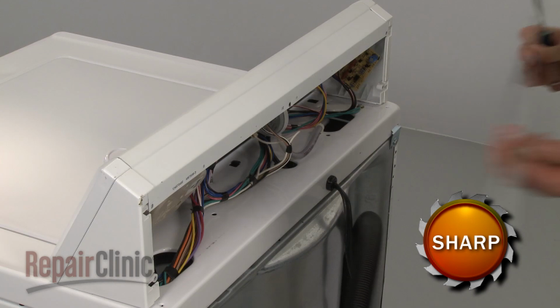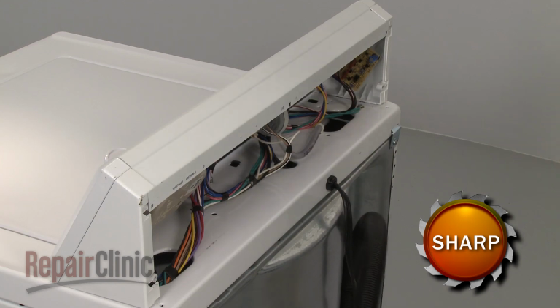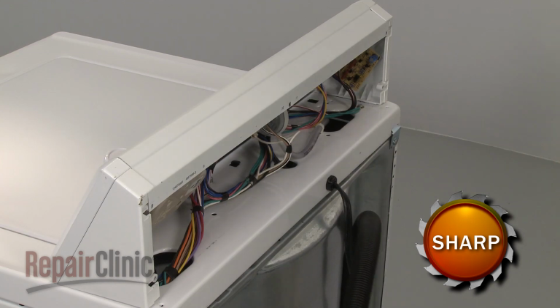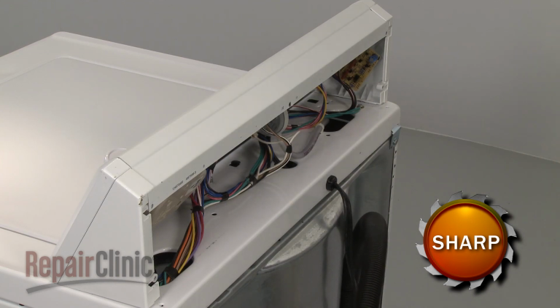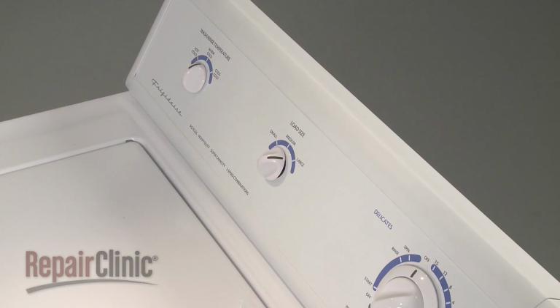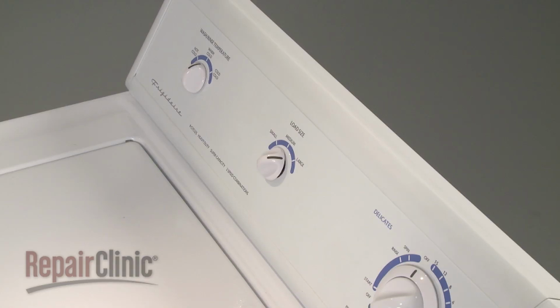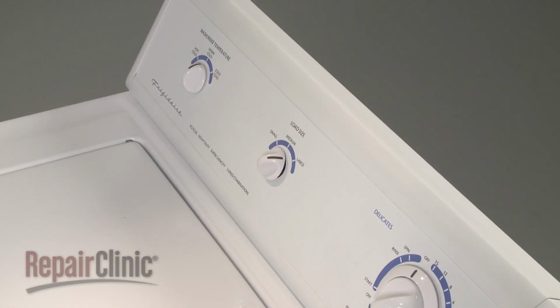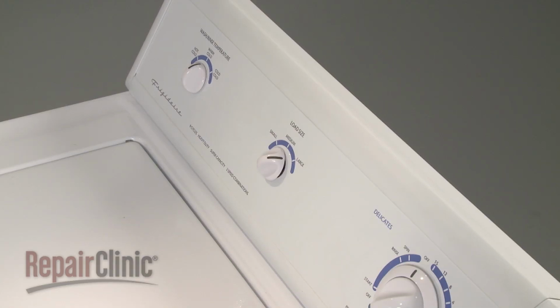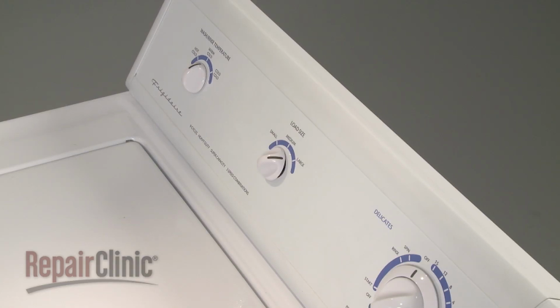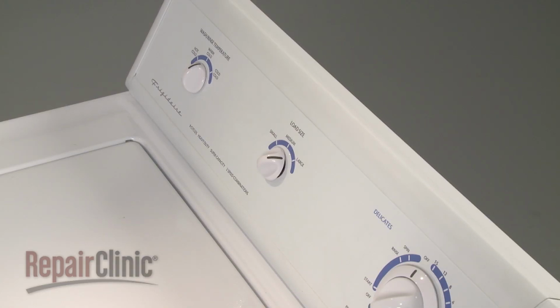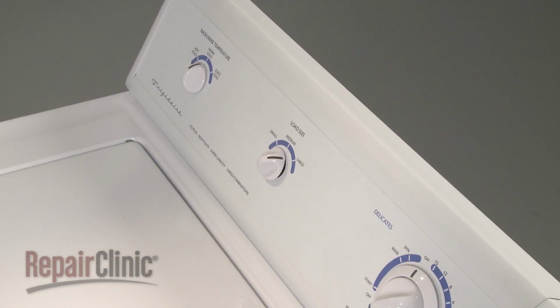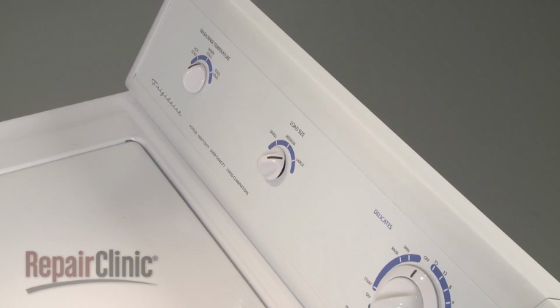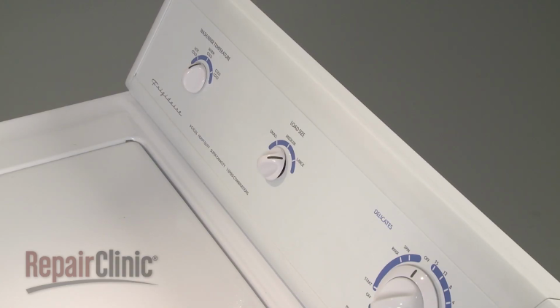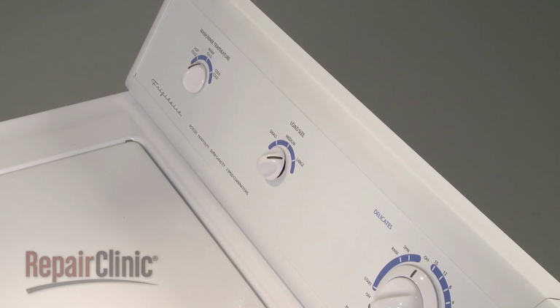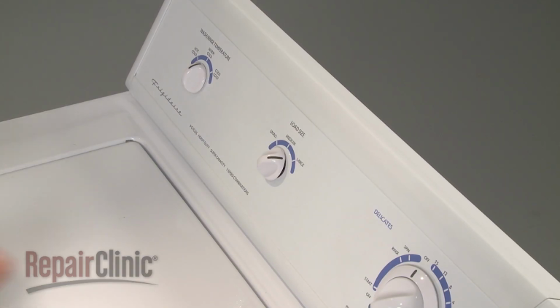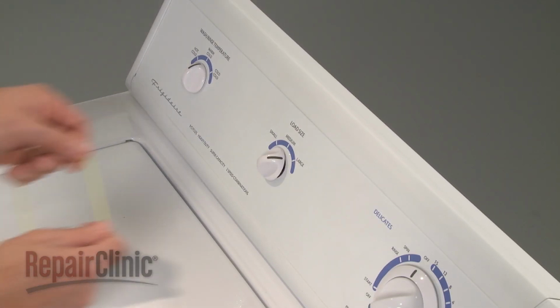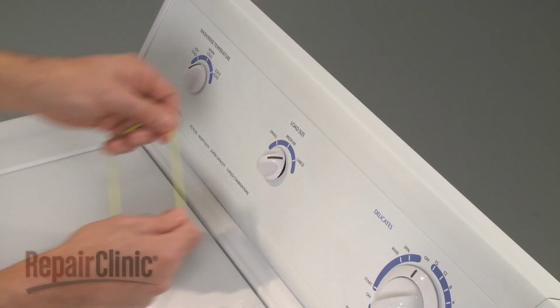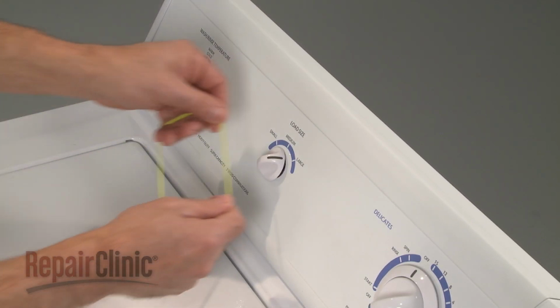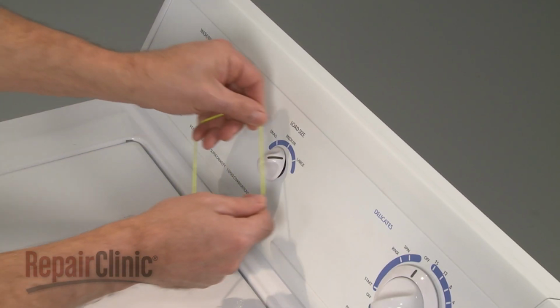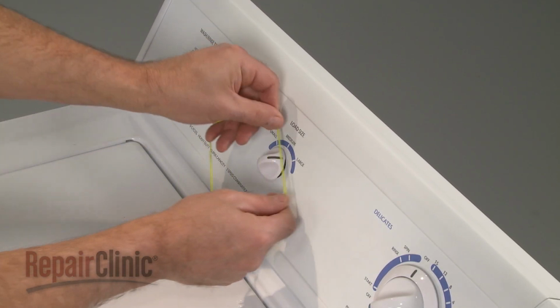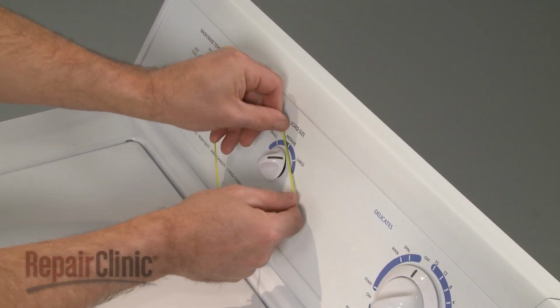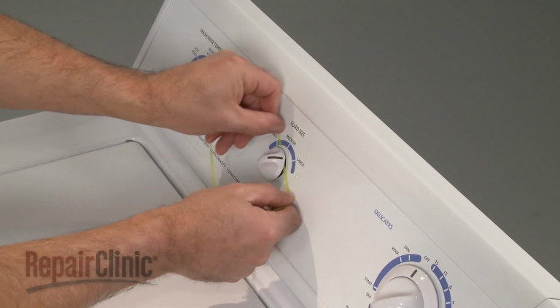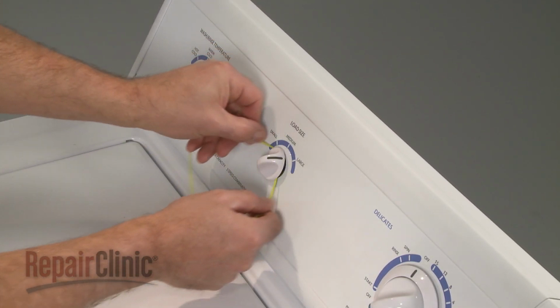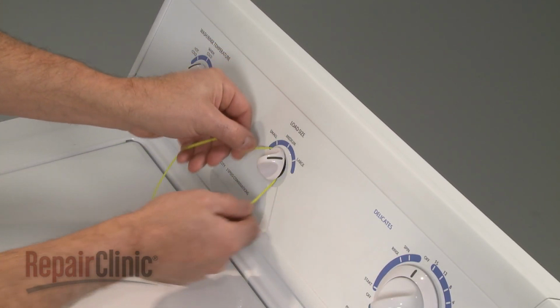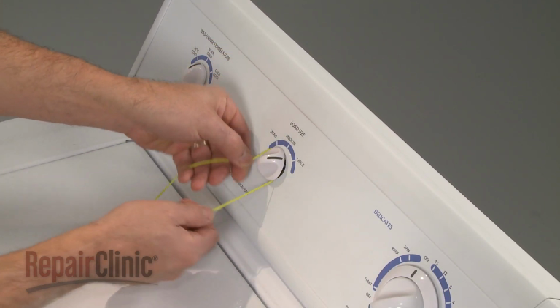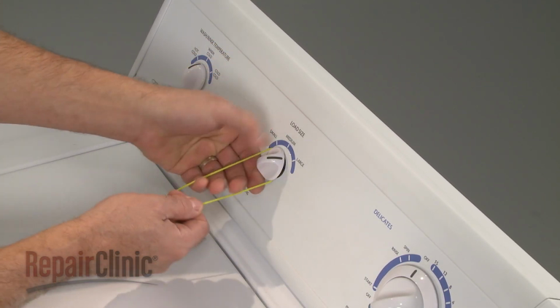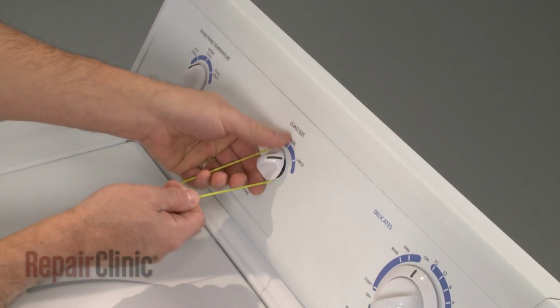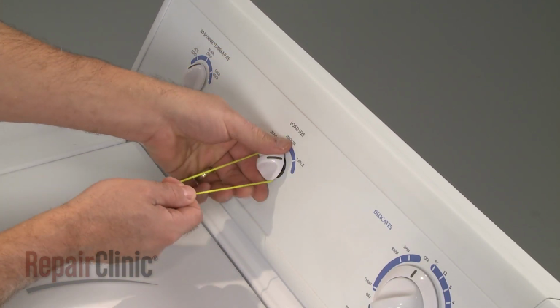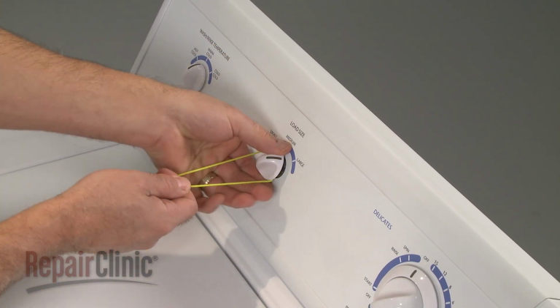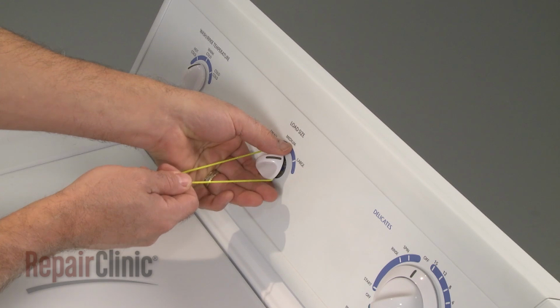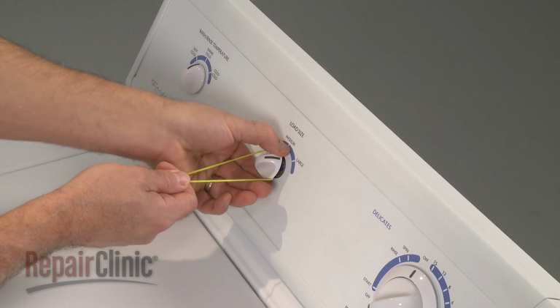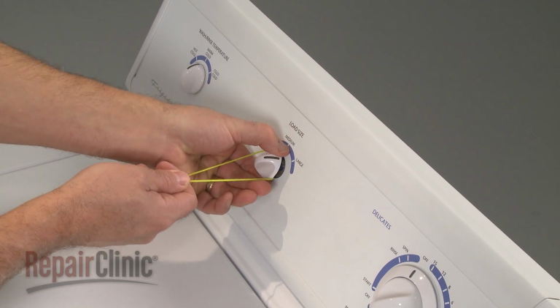Next, pull off the pressure switch knob. You can use string or wire to make this step easier.